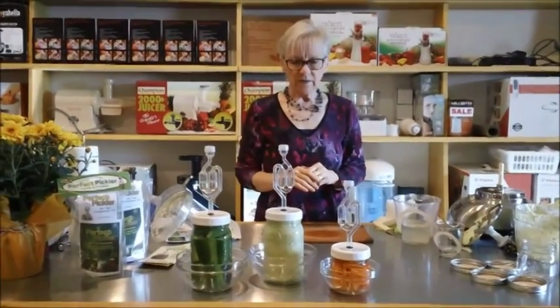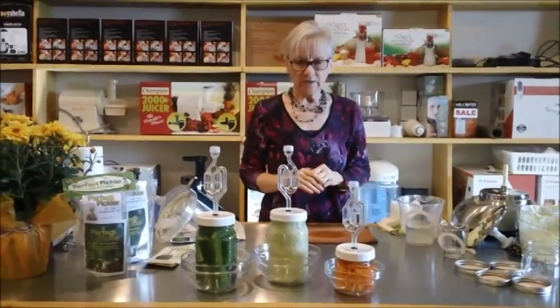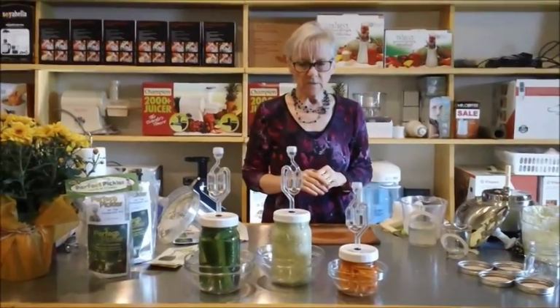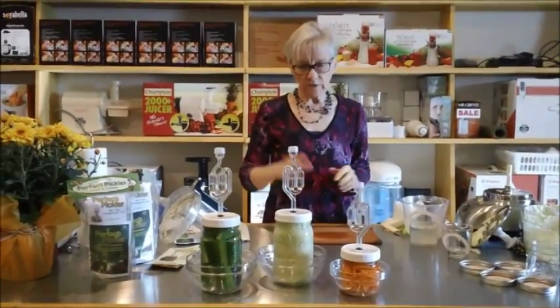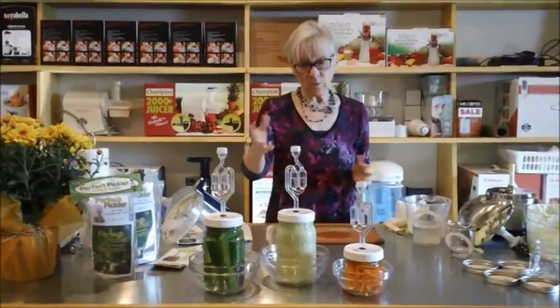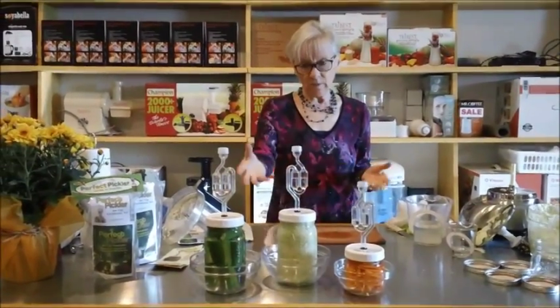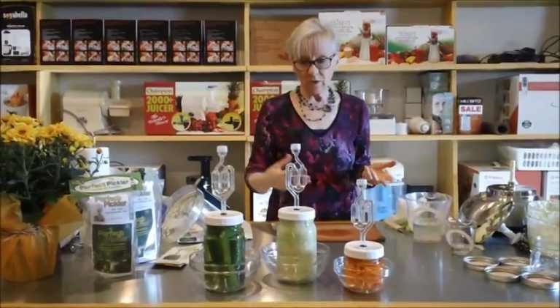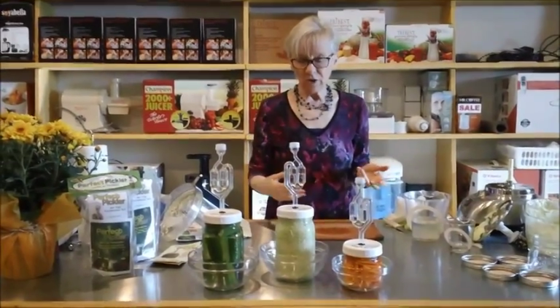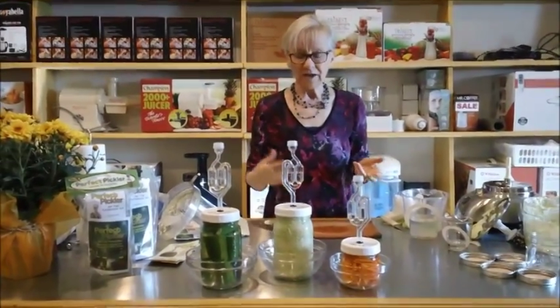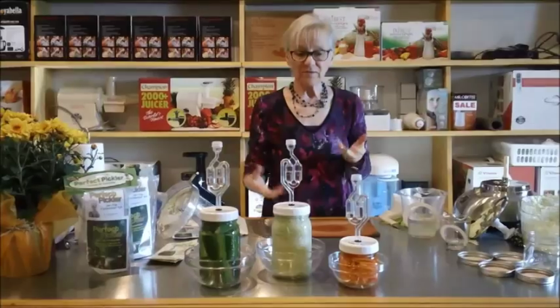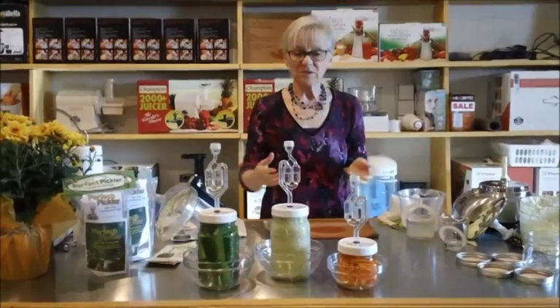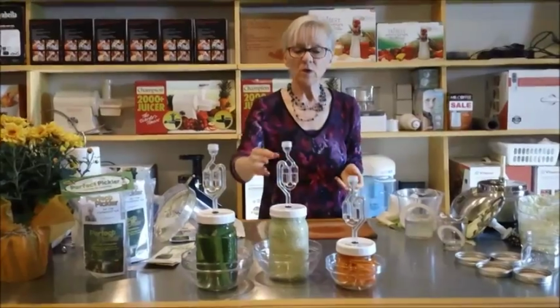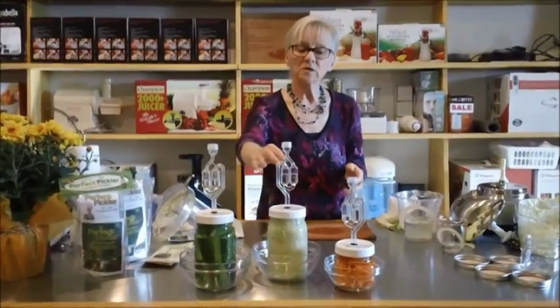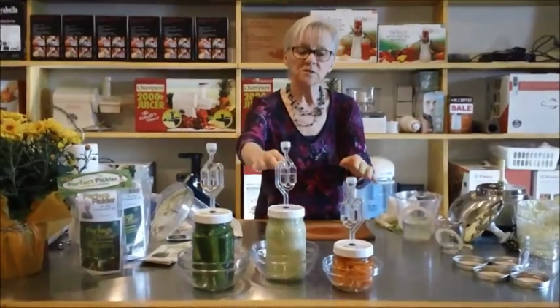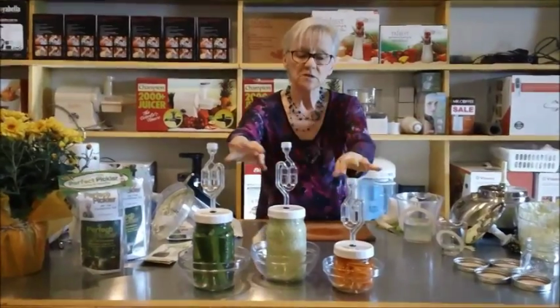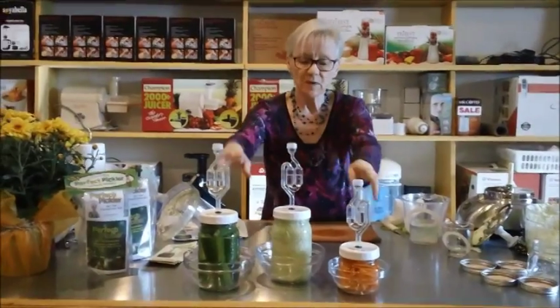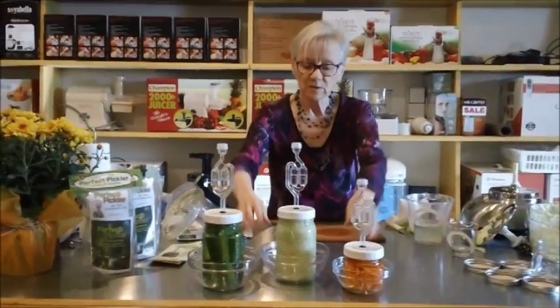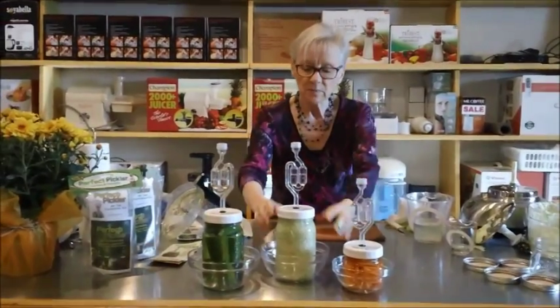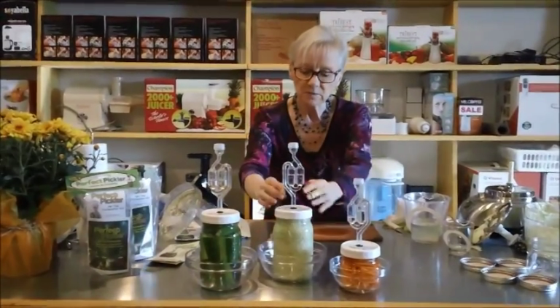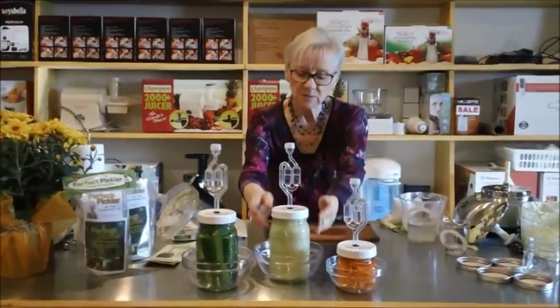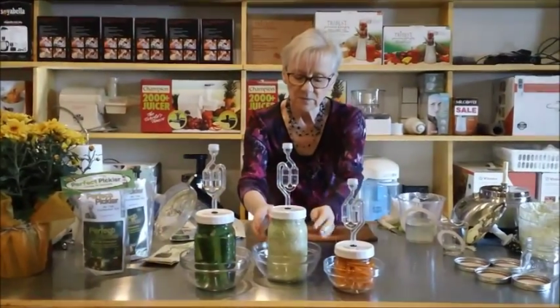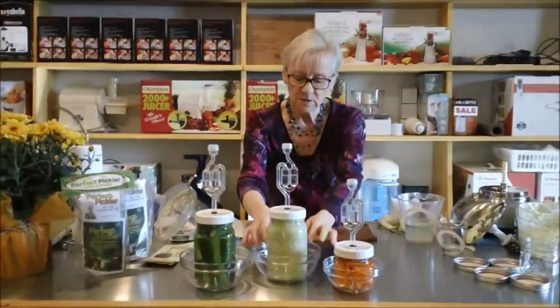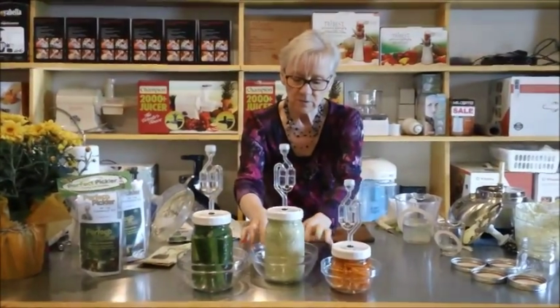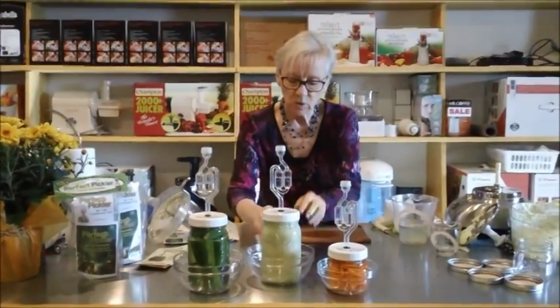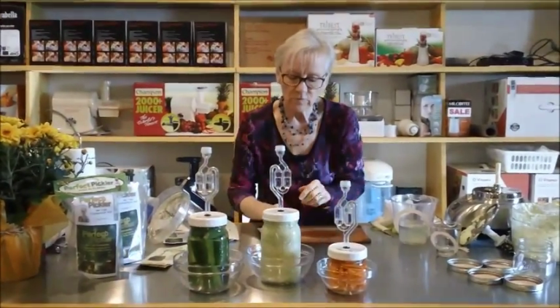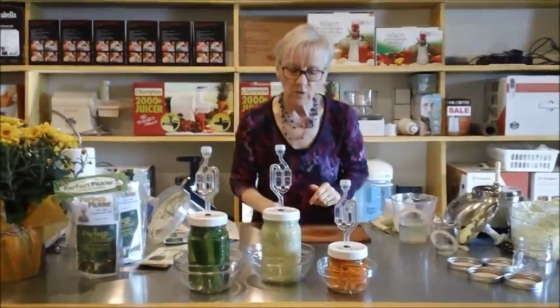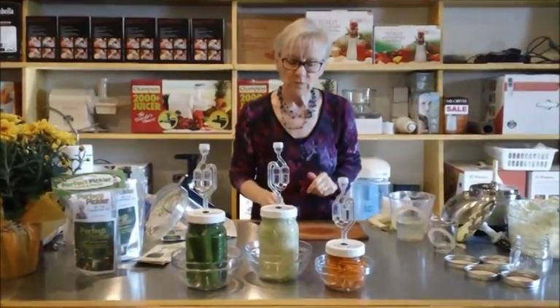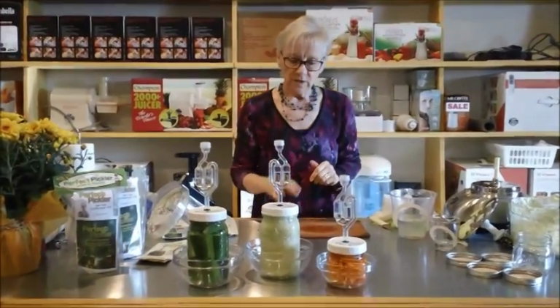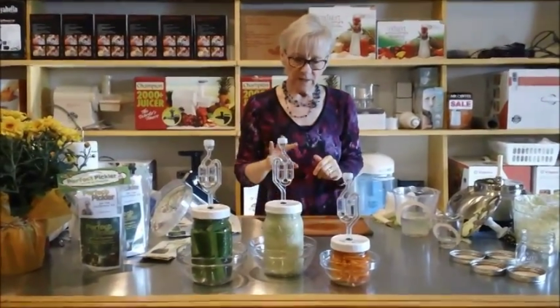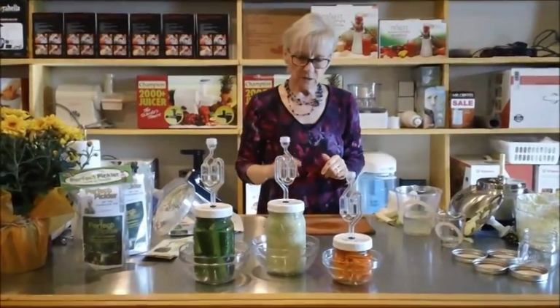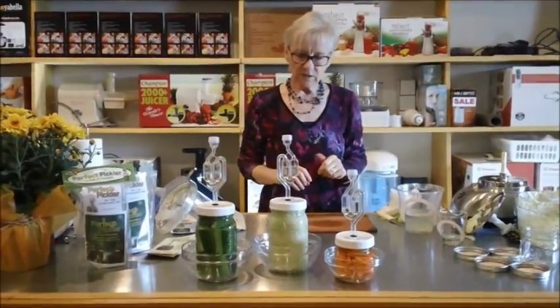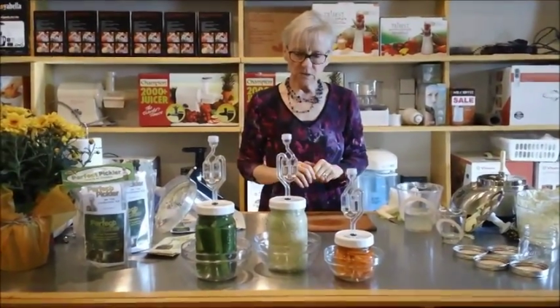You might want to look at it every once in a while. You'll see that it's bubbled up, and sometimes a little bit will overflow. And that's alright too.